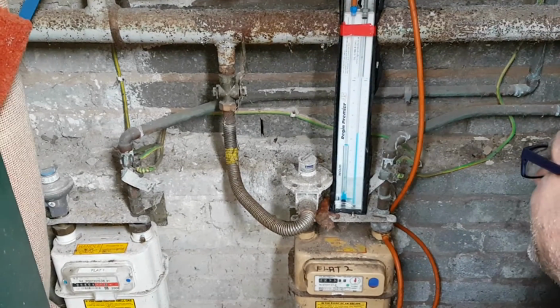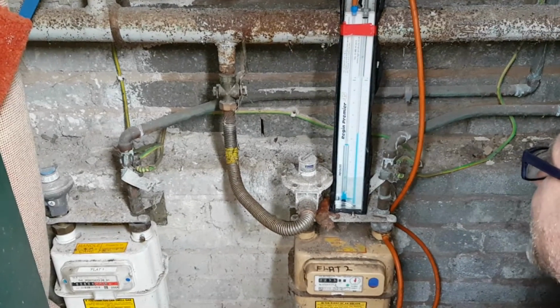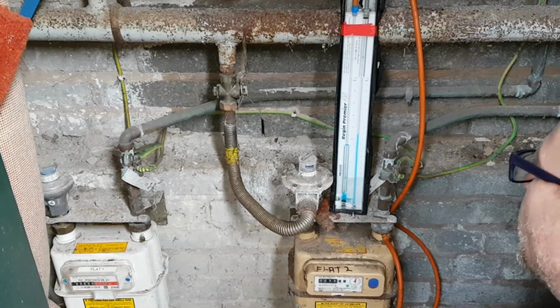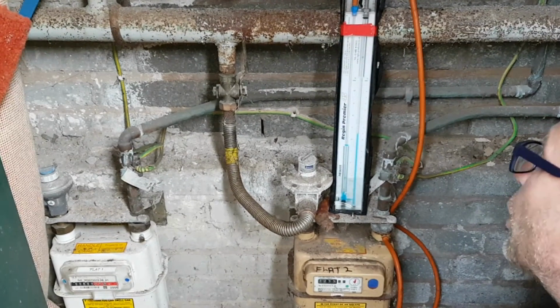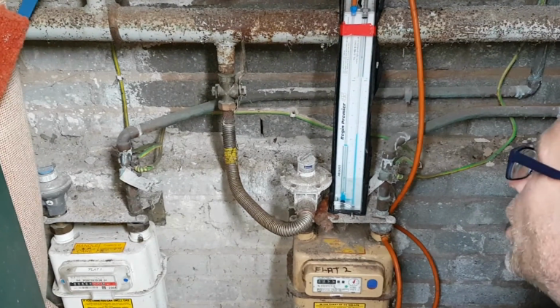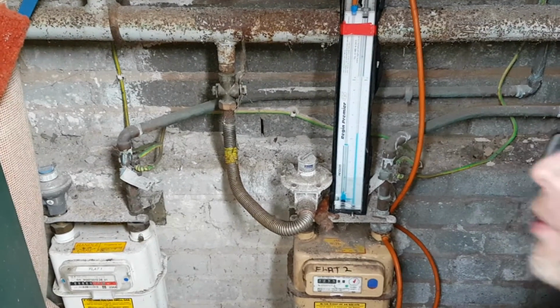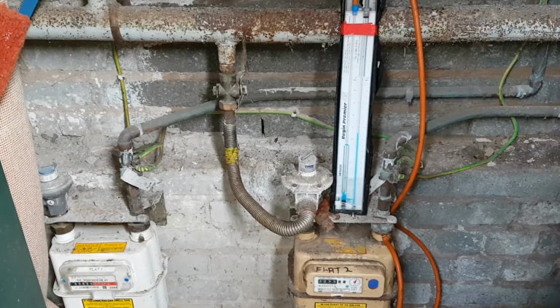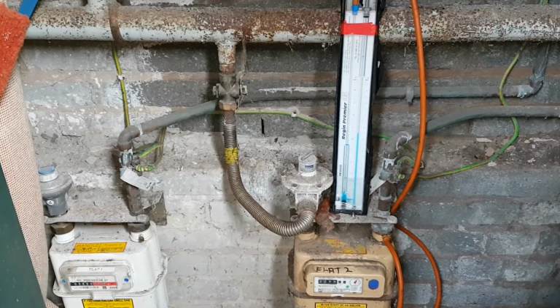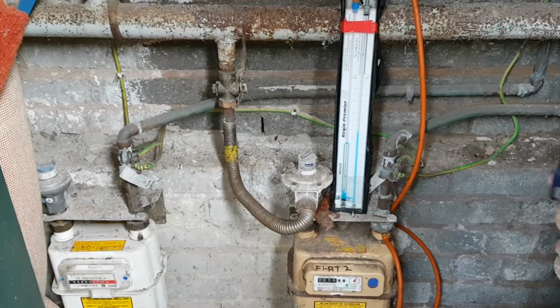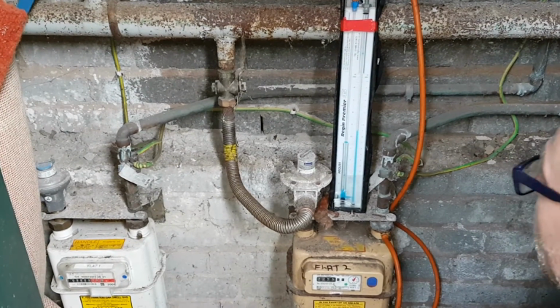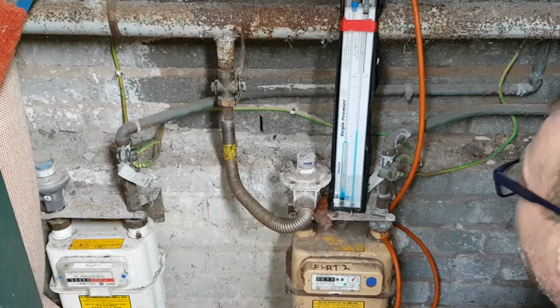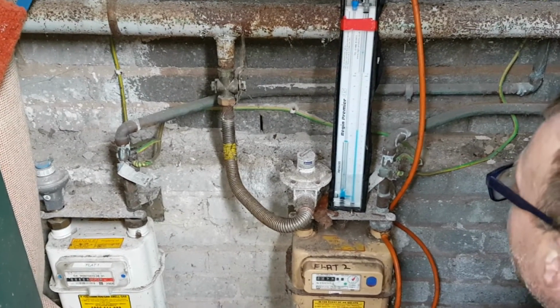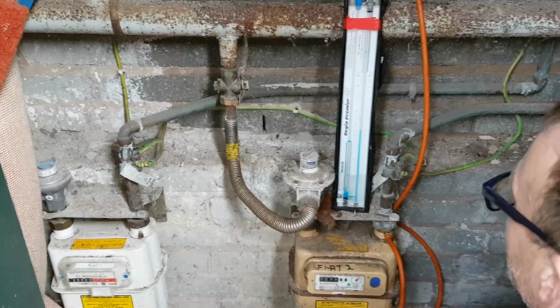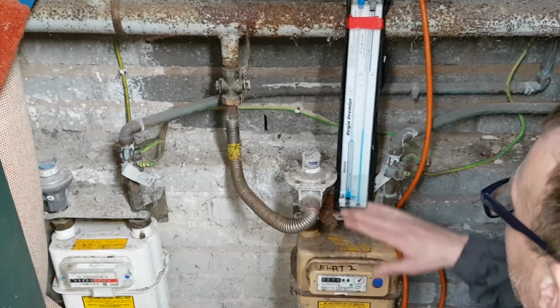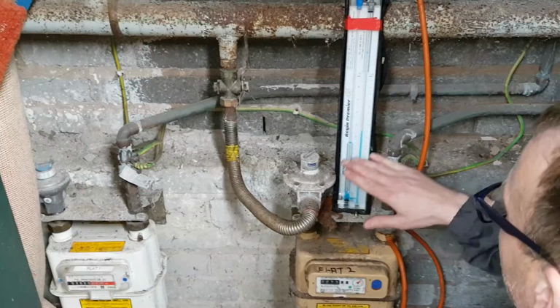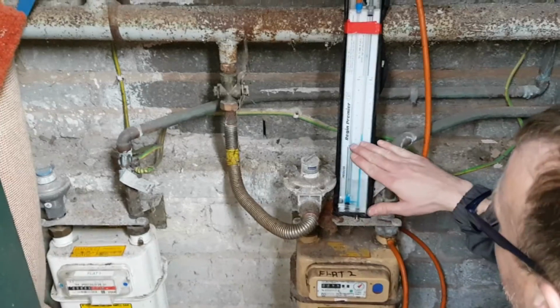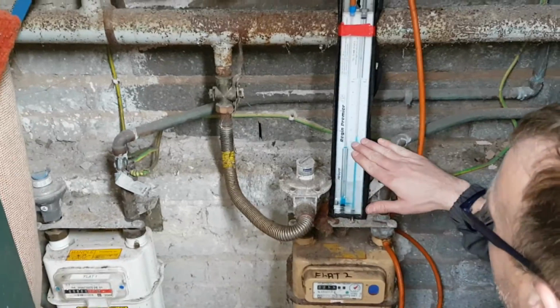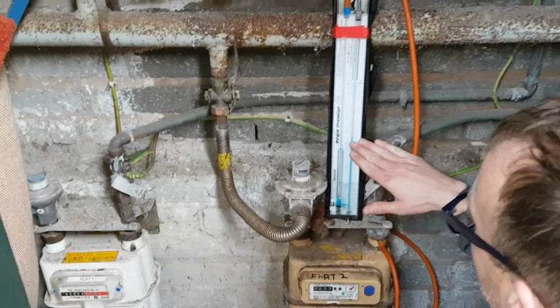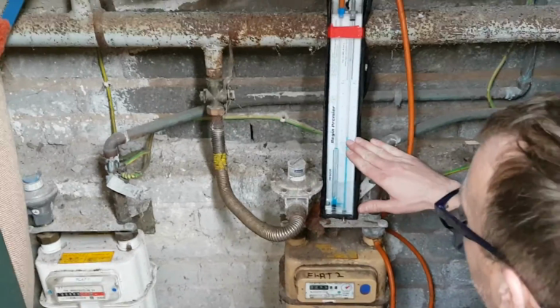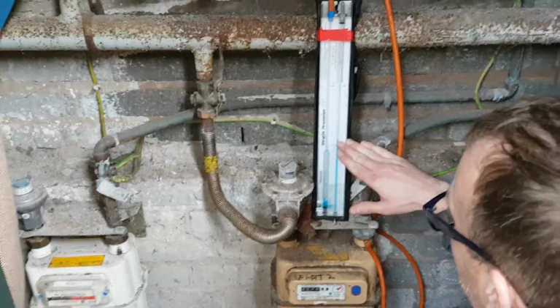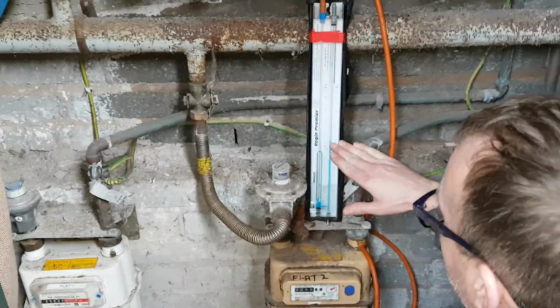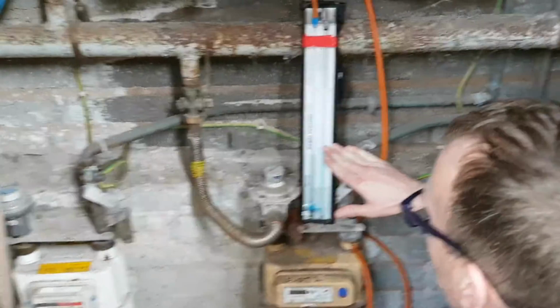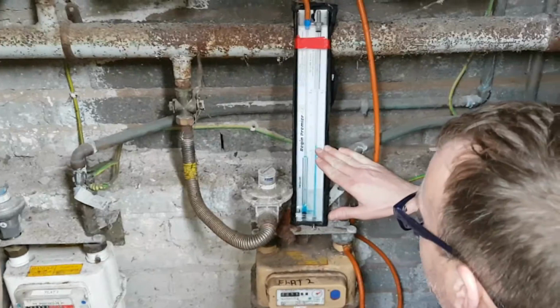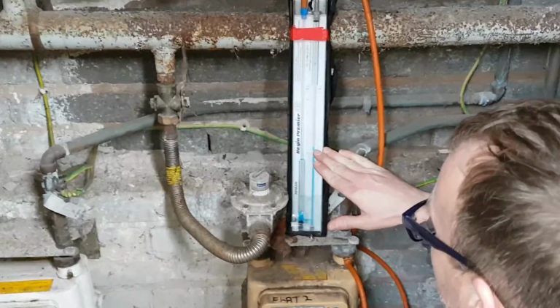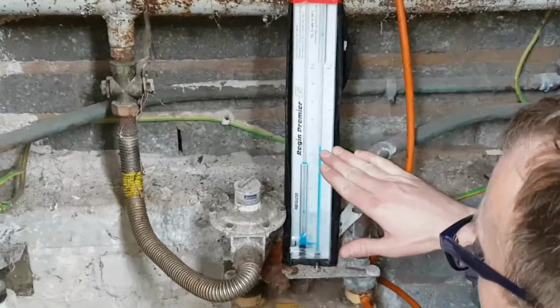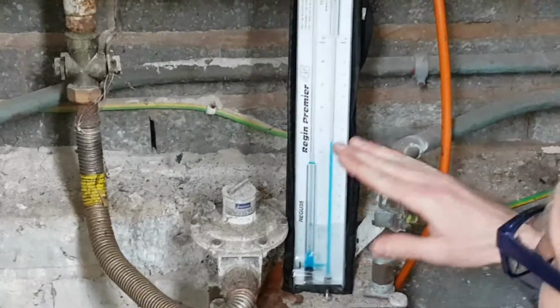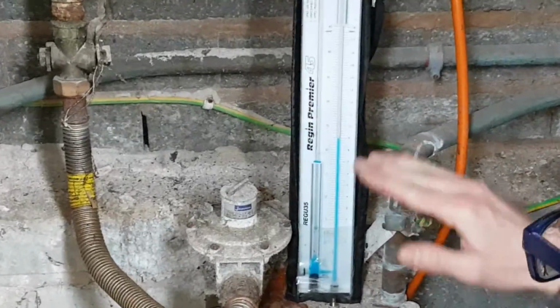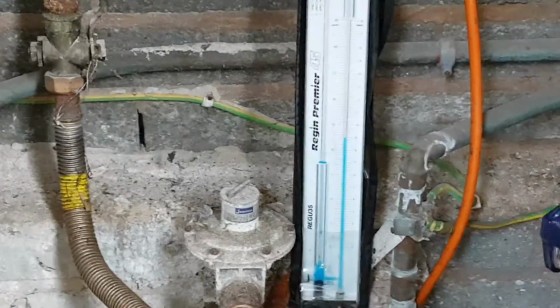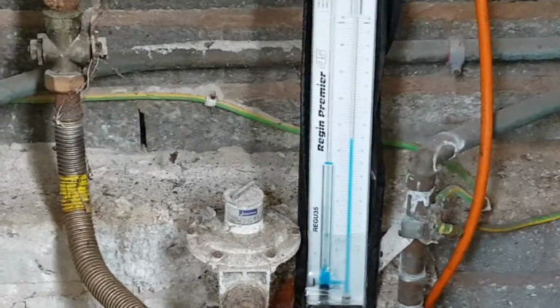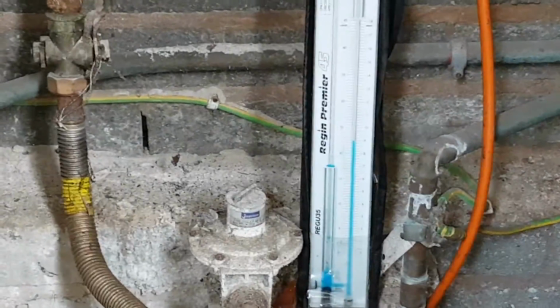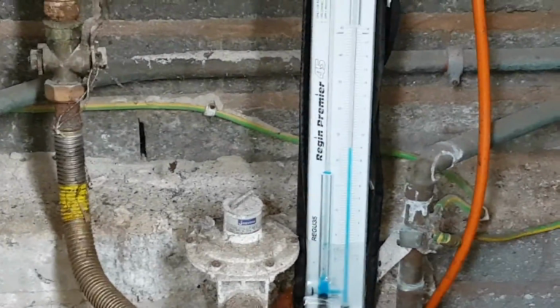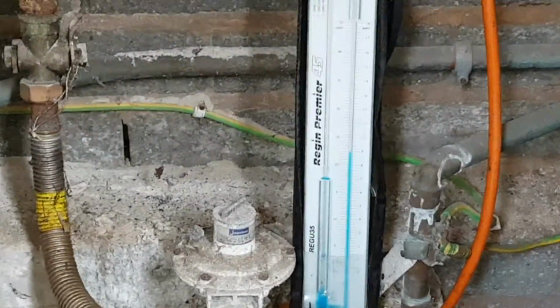We're looking at the operating pressure here at the moment, and as you can see by the gauge, we have an operating pressure of 23 millibars.